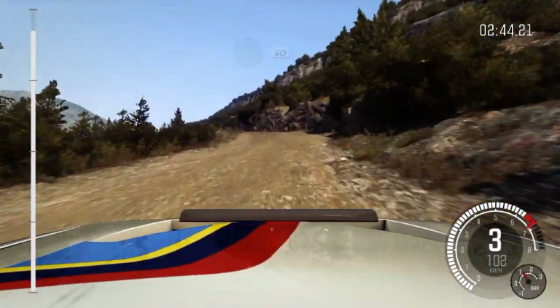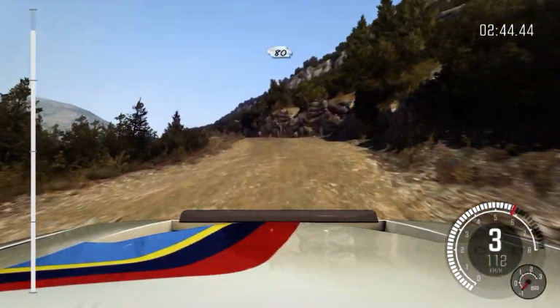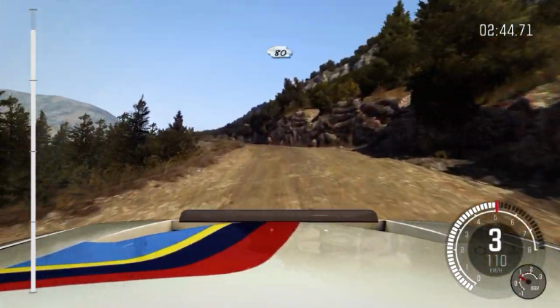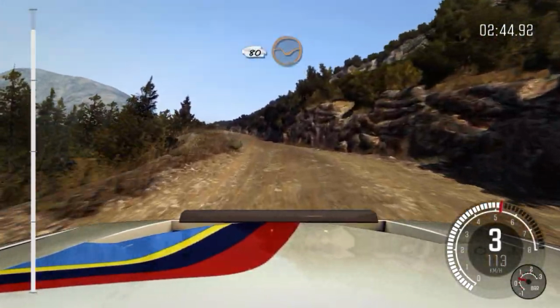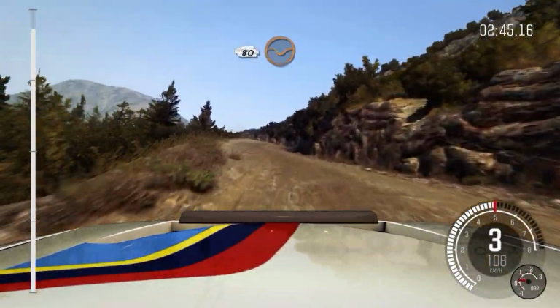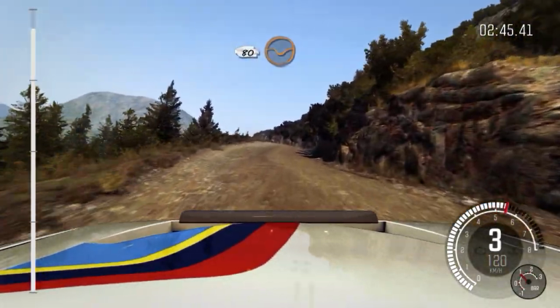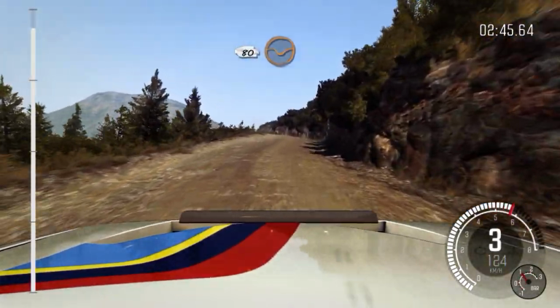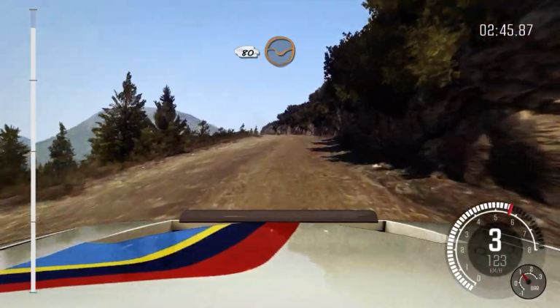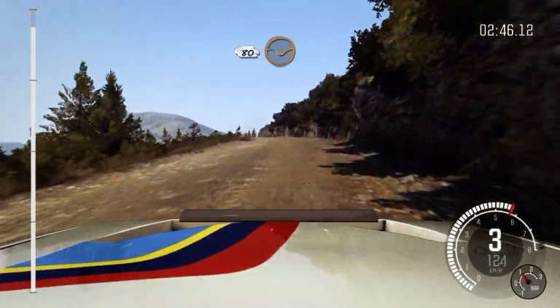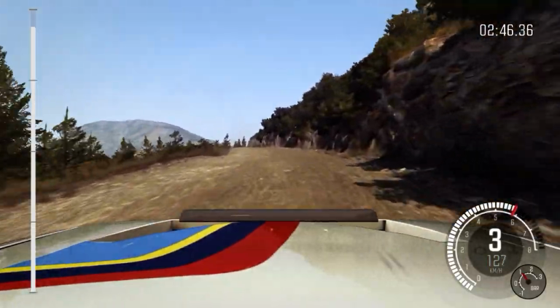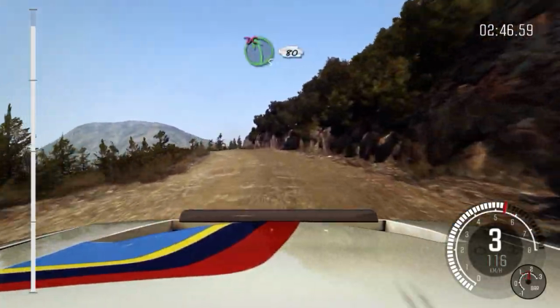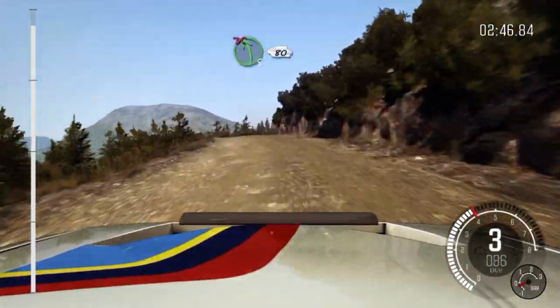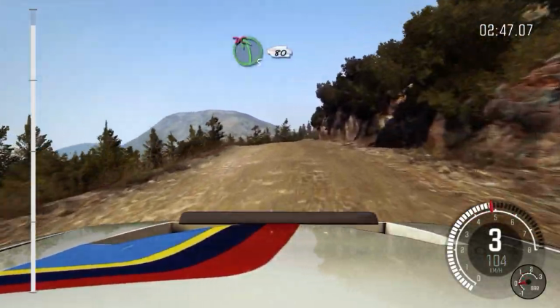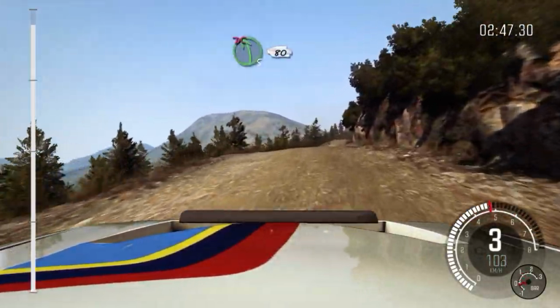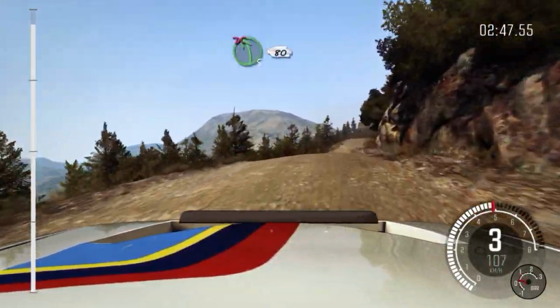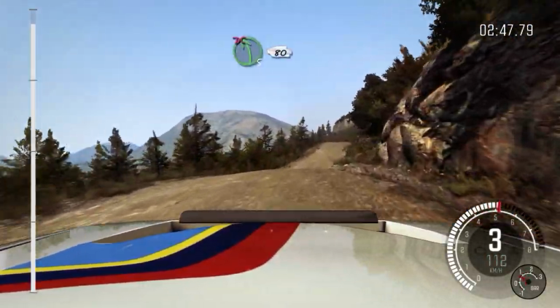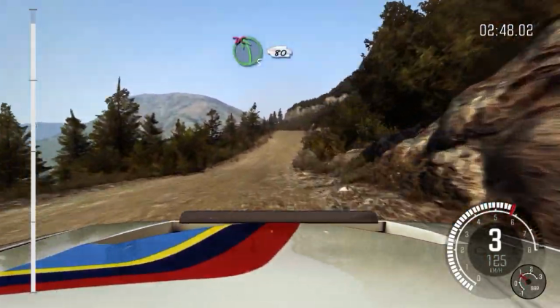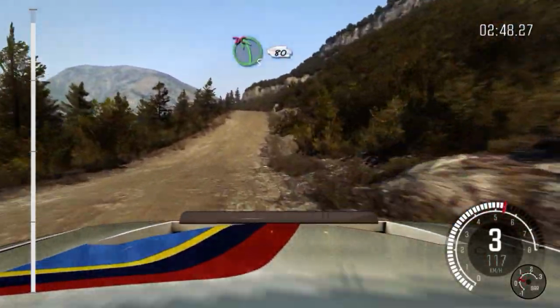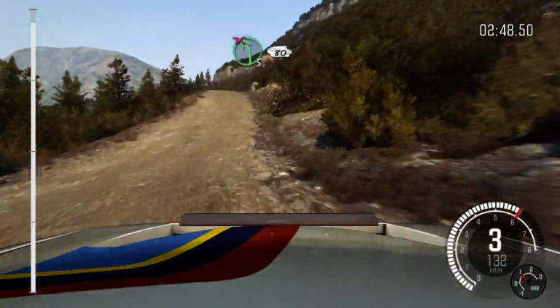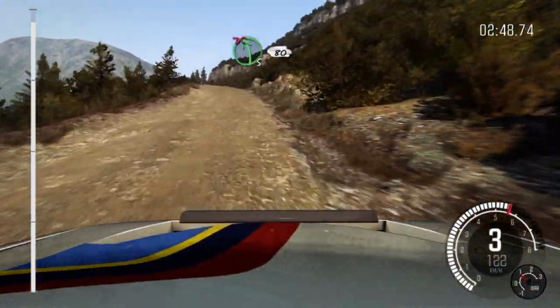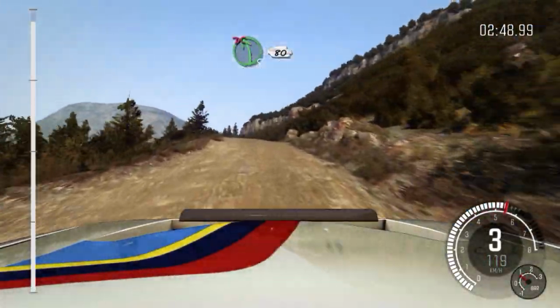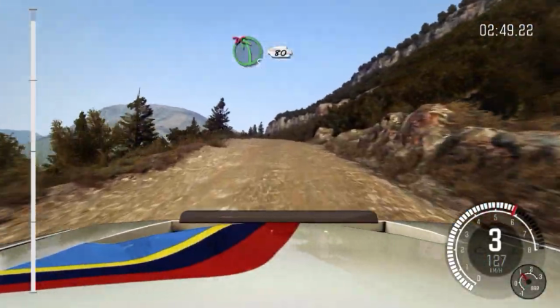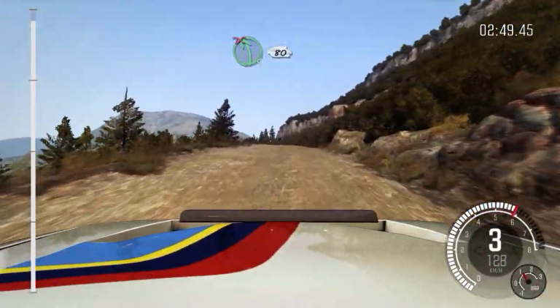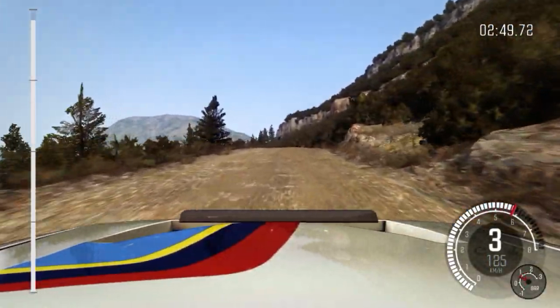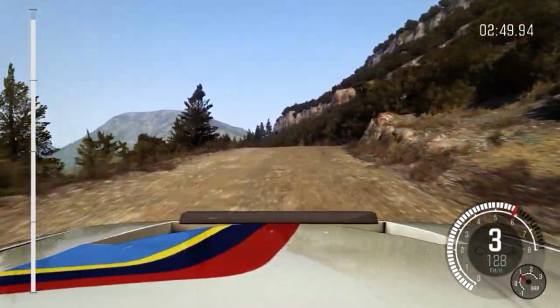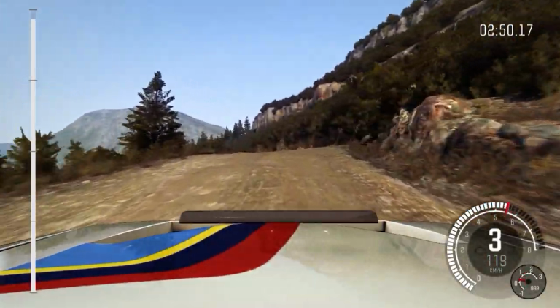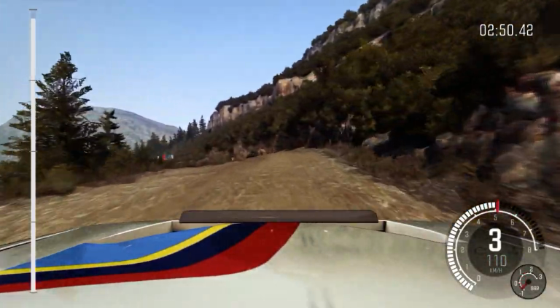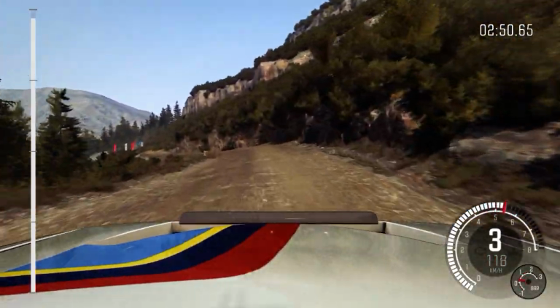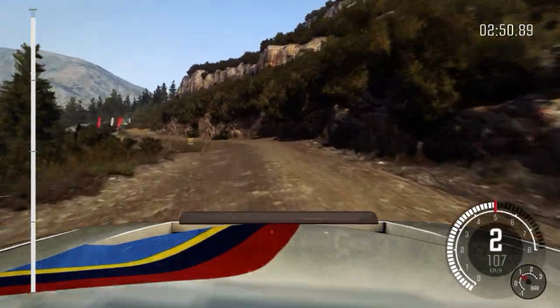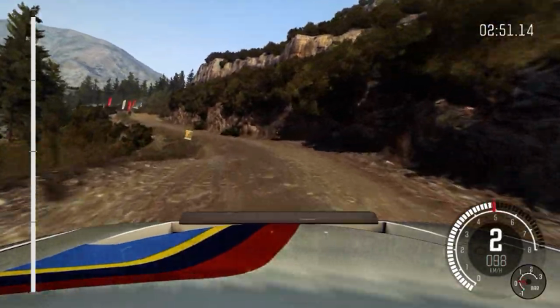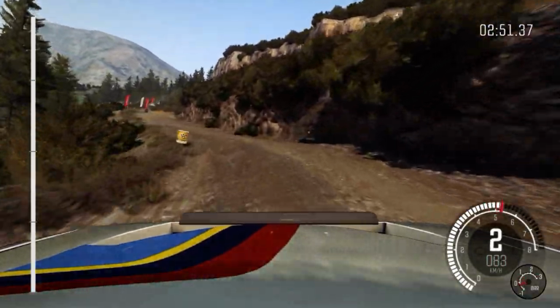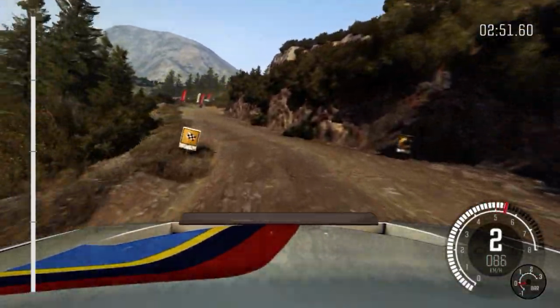80 every day. Keep right over crest. Into left 5, don't cut. 80, finish.